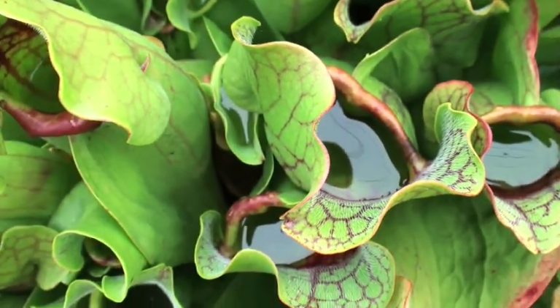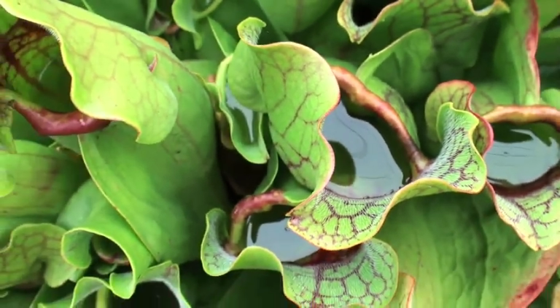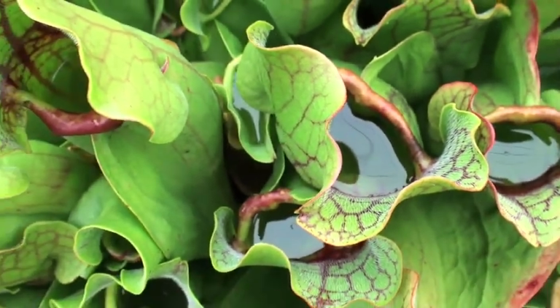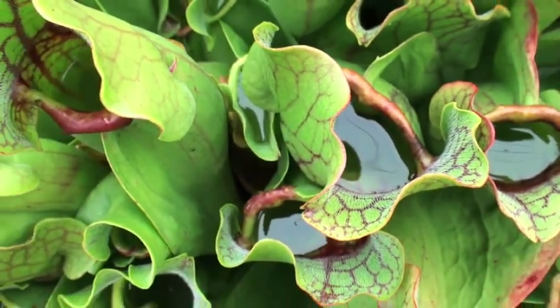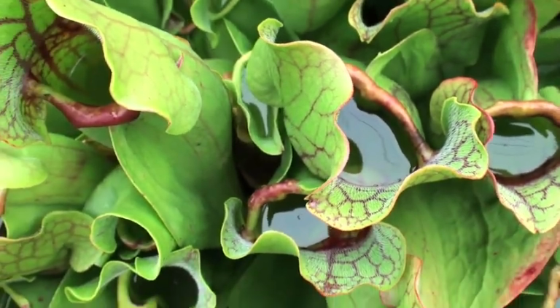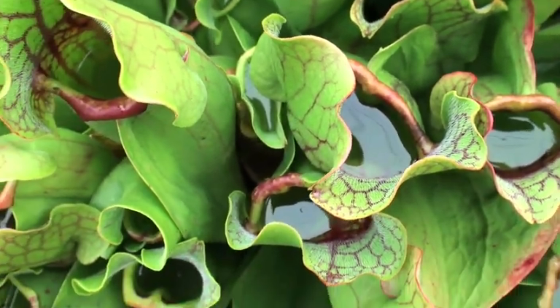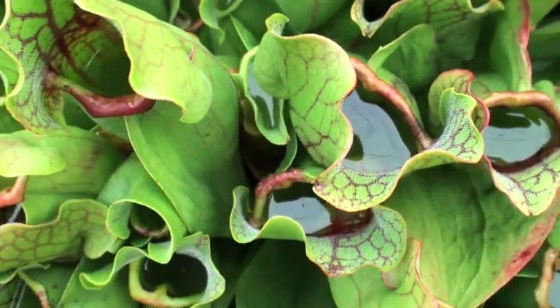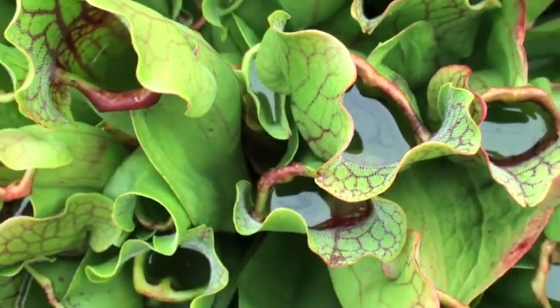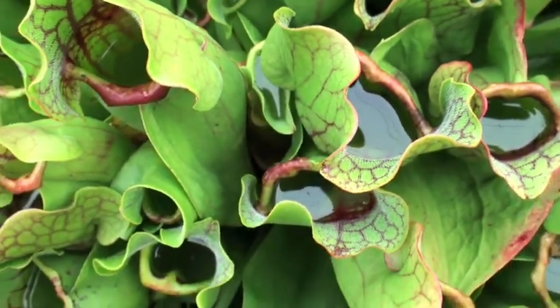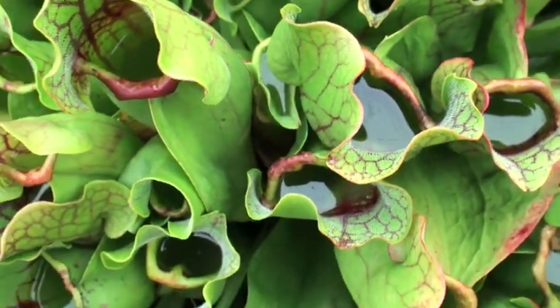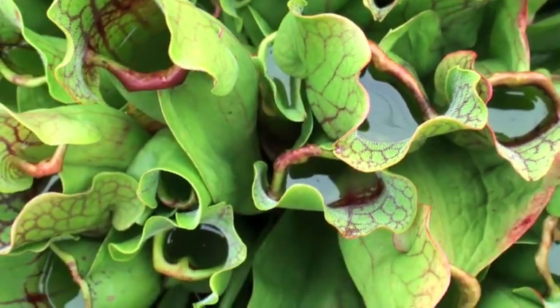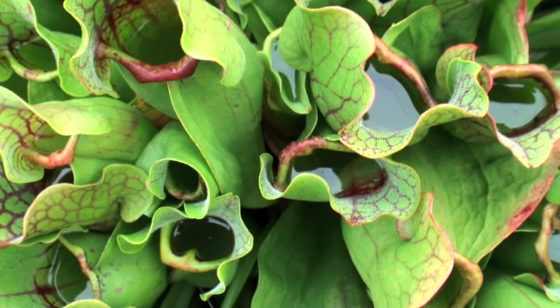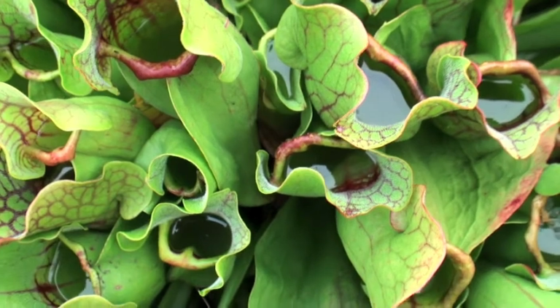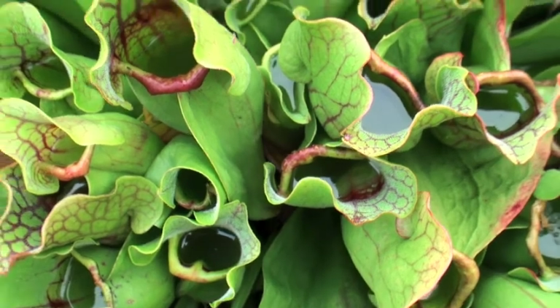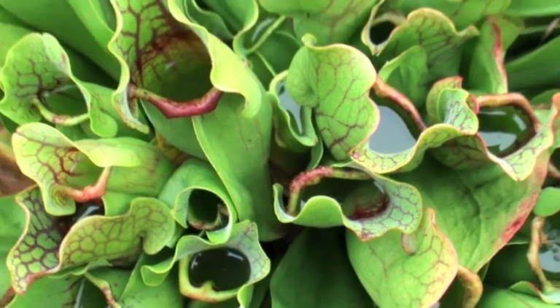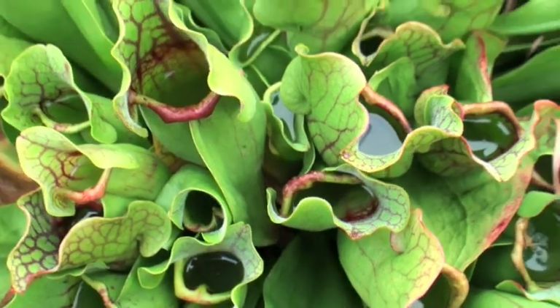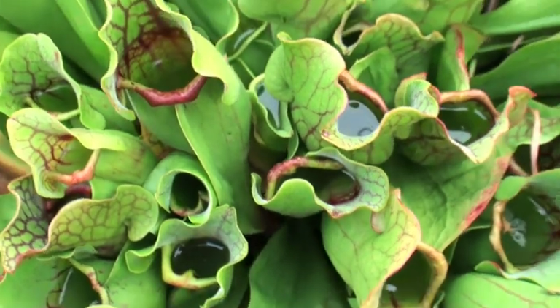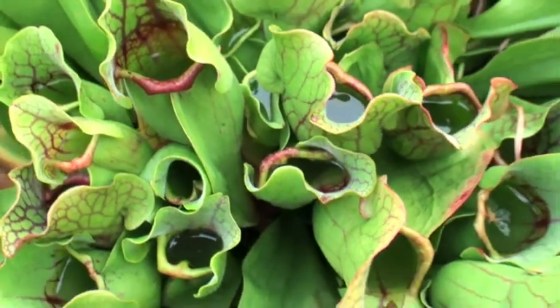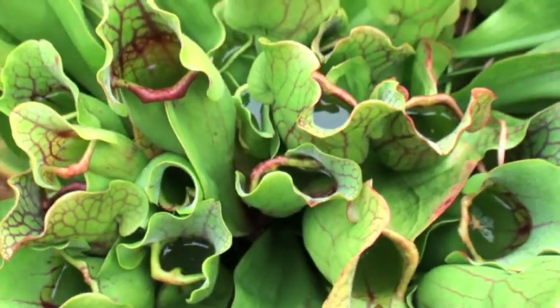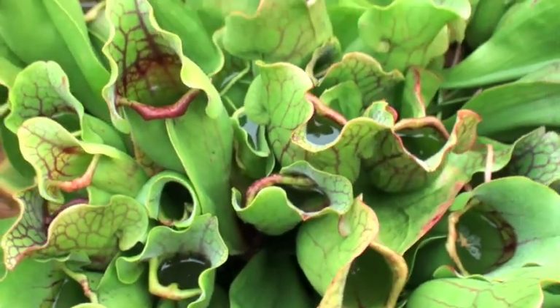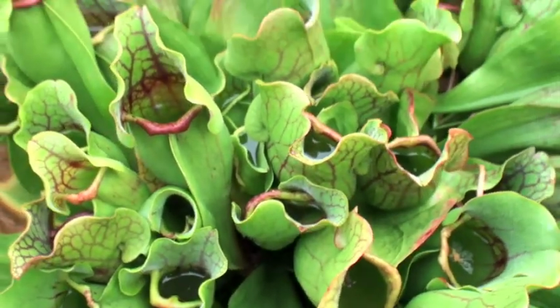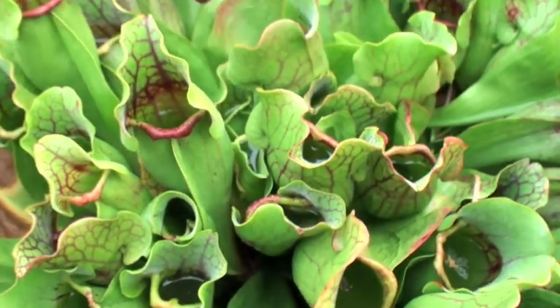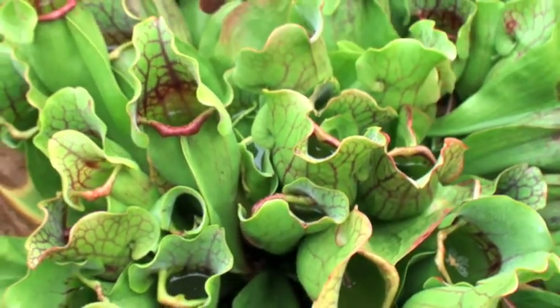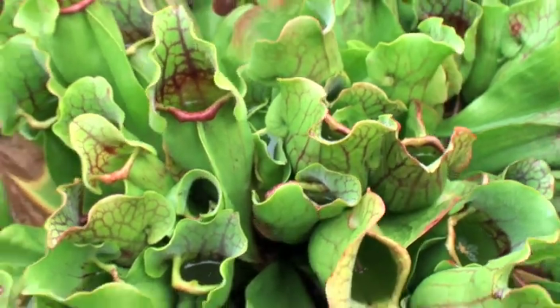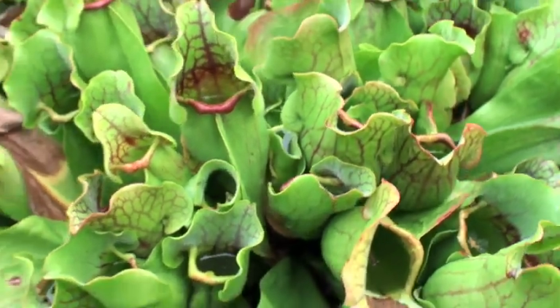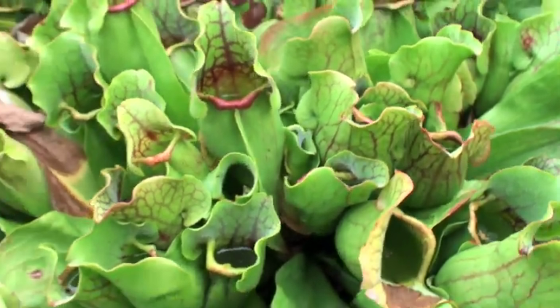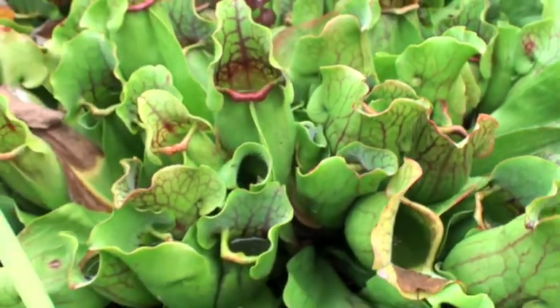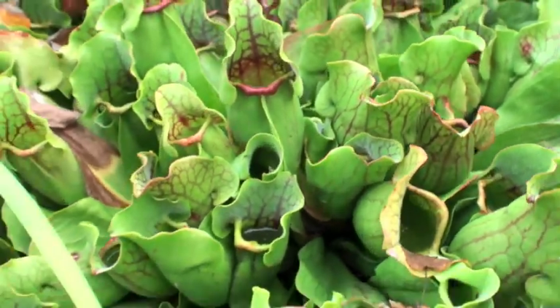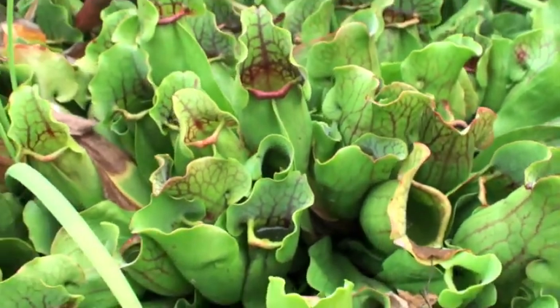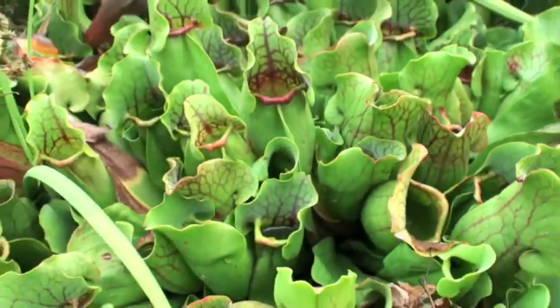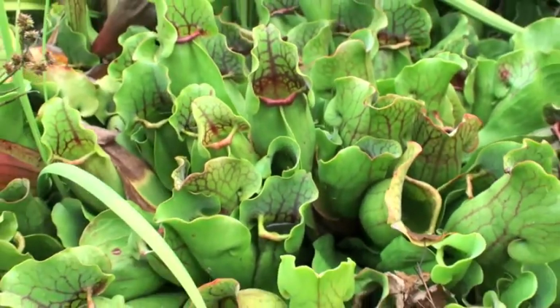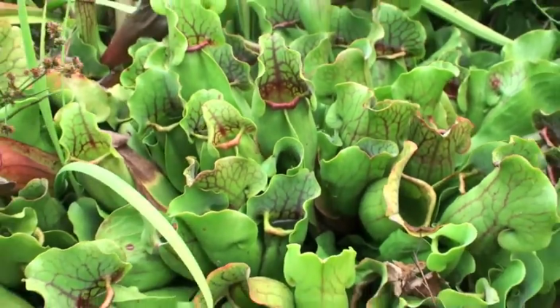Meadowview features a national collection of pitcher plants. We have the largest collection of Sarracenia in the United States.